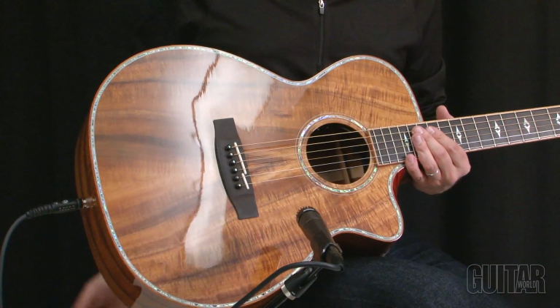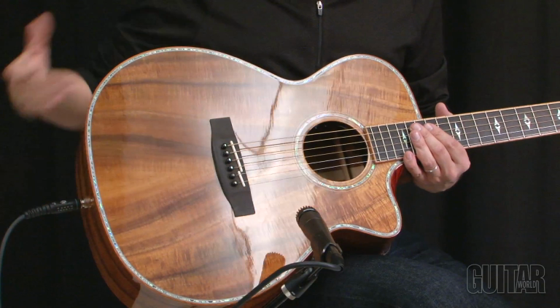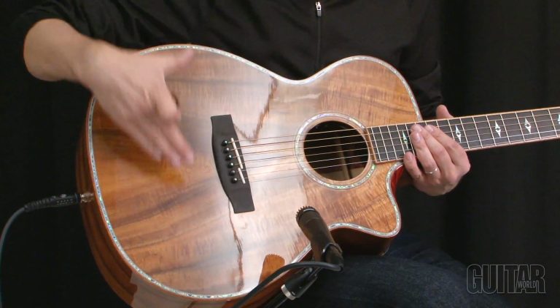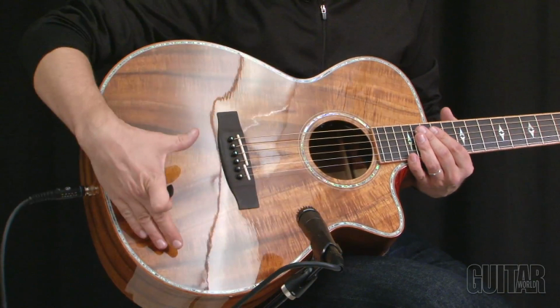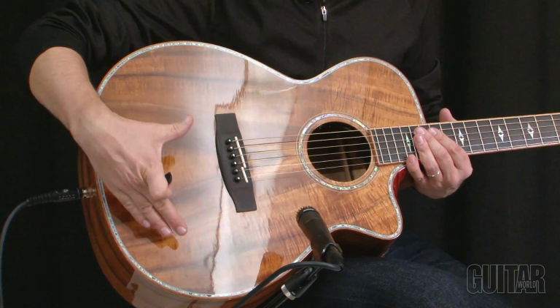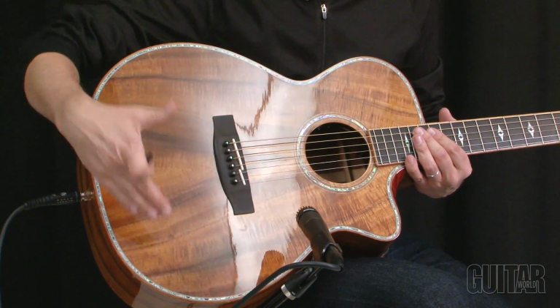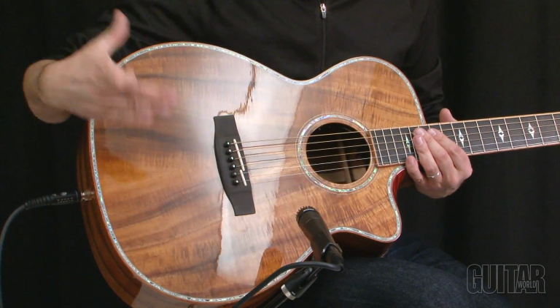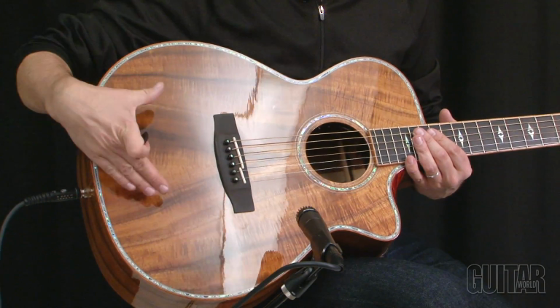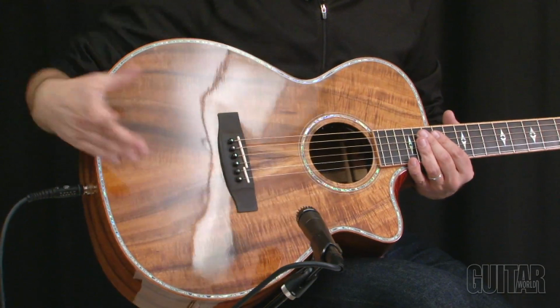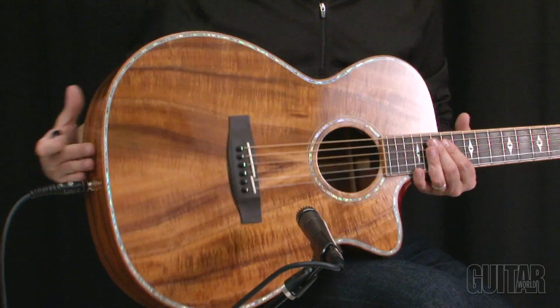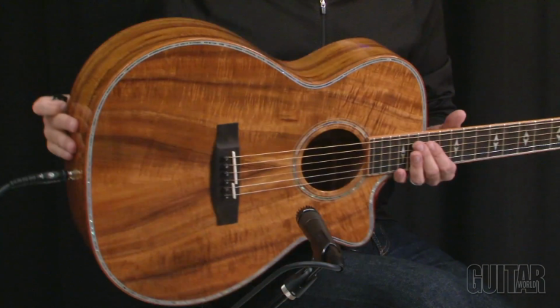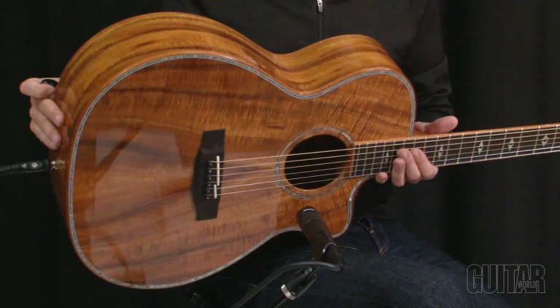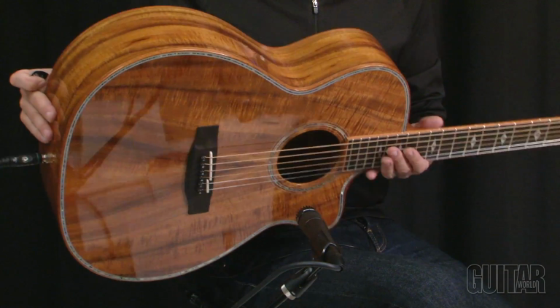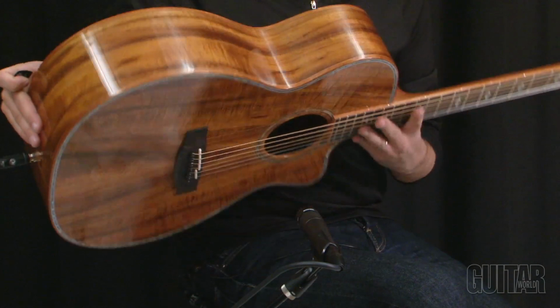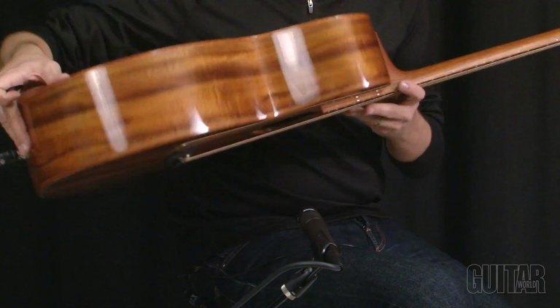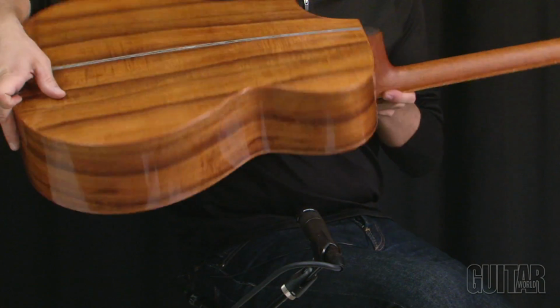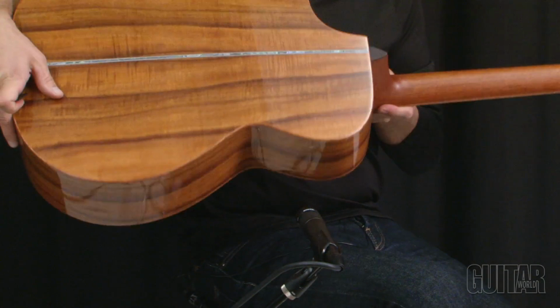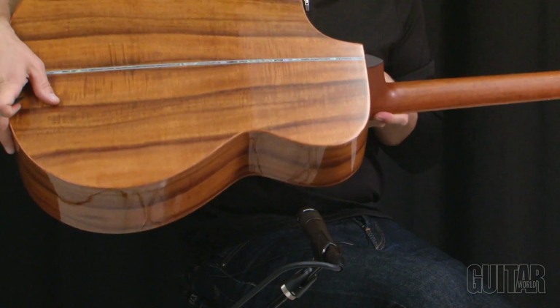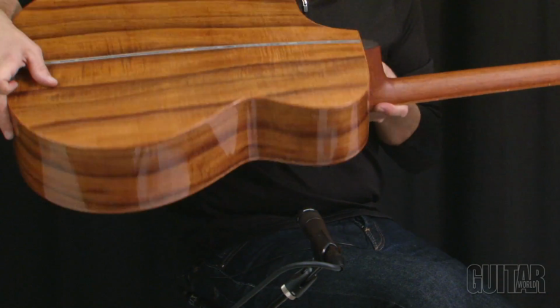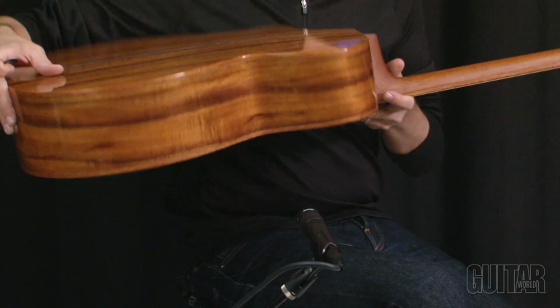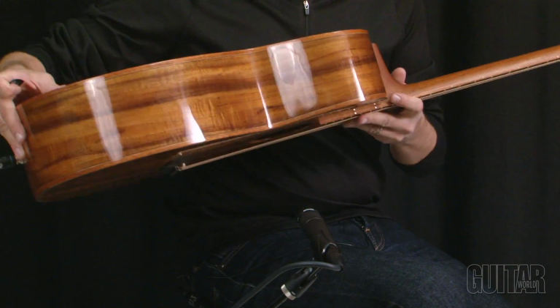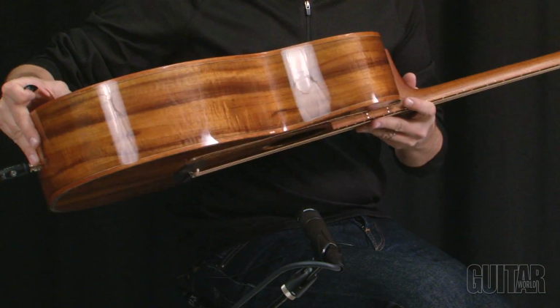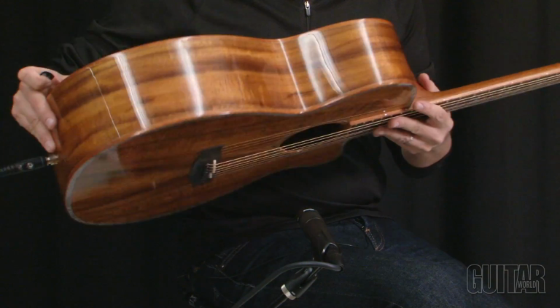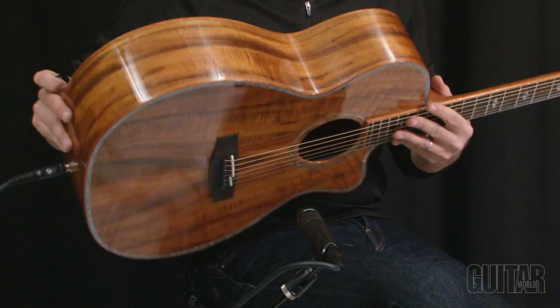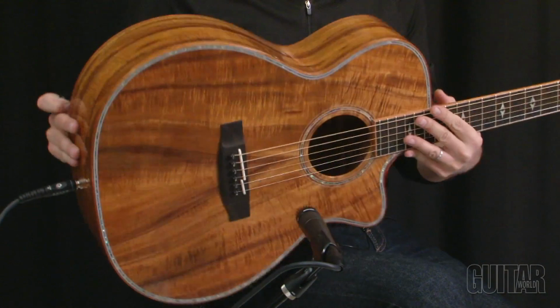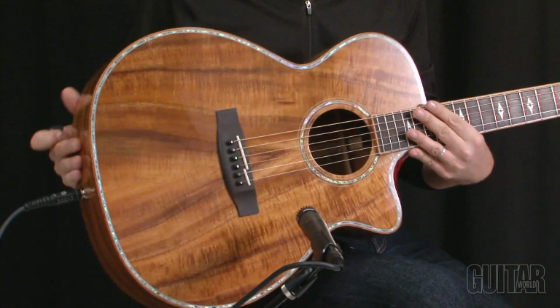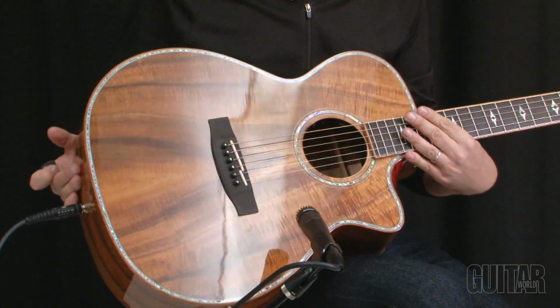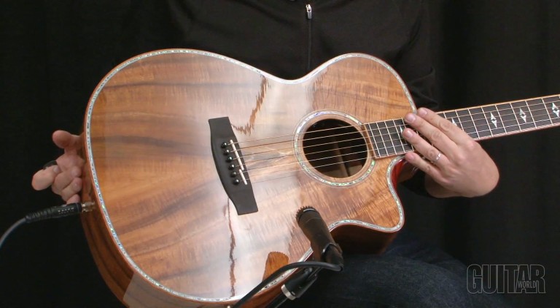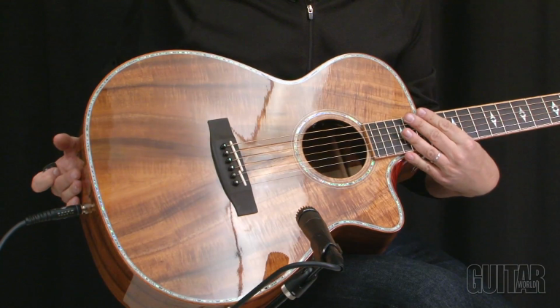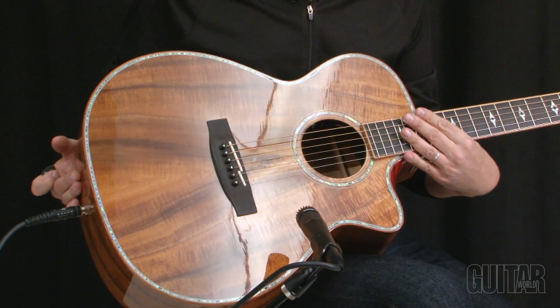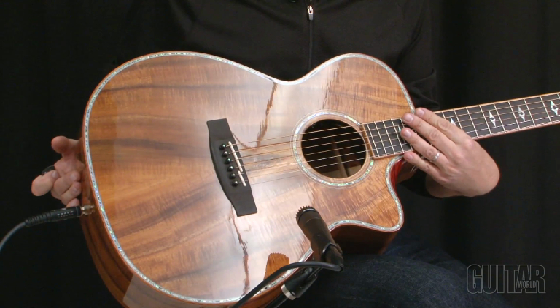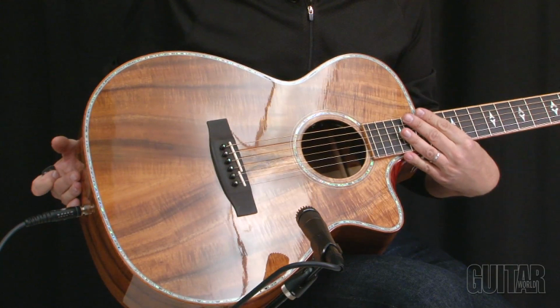You can see the top, the back, and the sides are all highly flamed Koa wood.